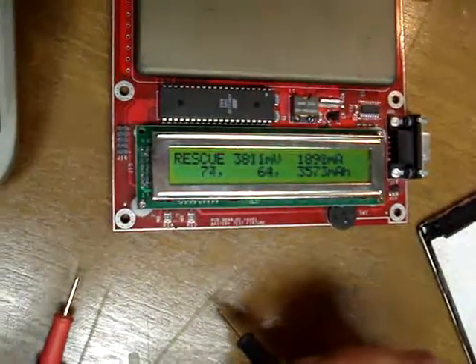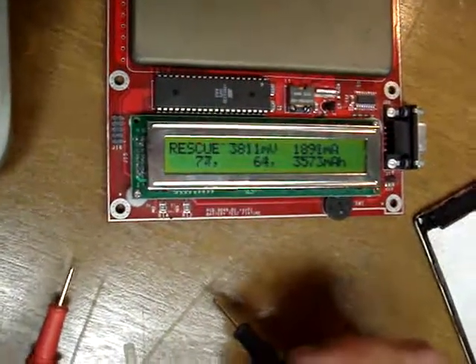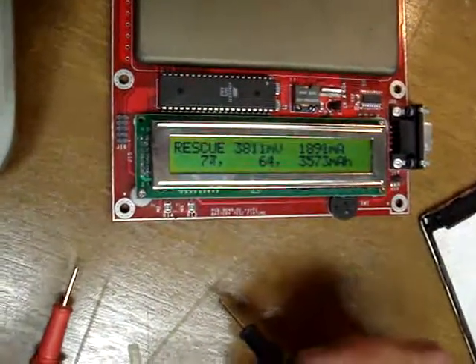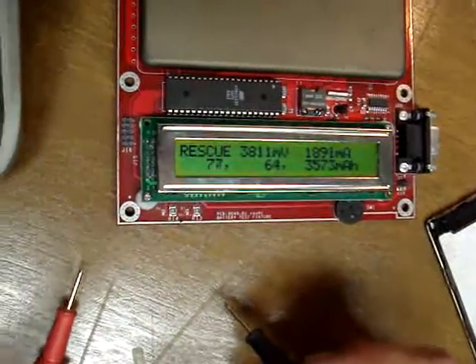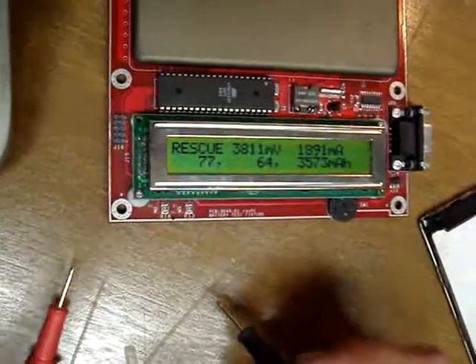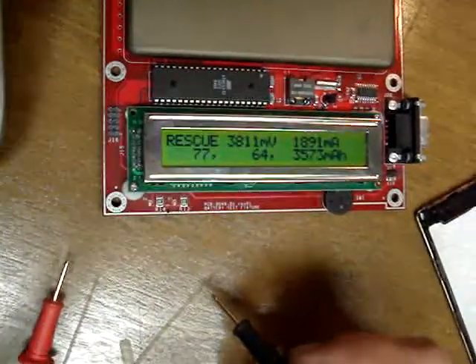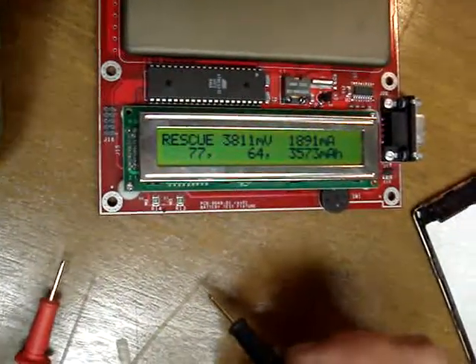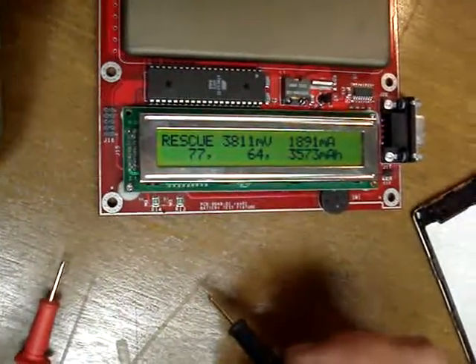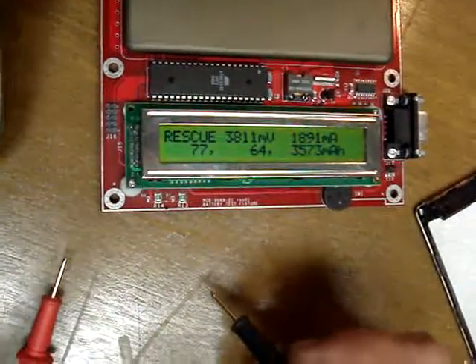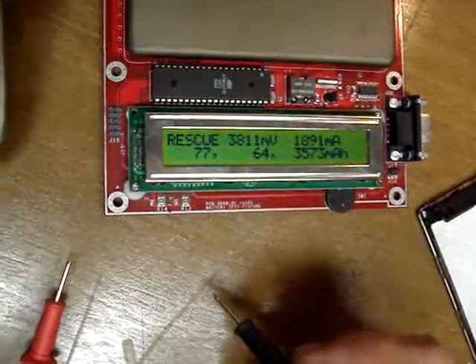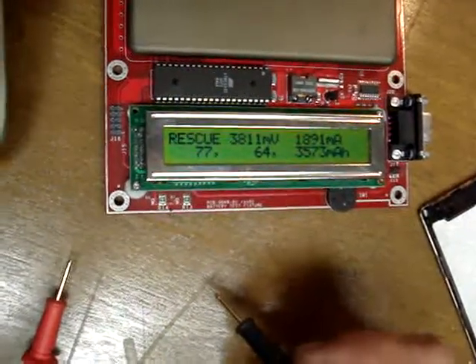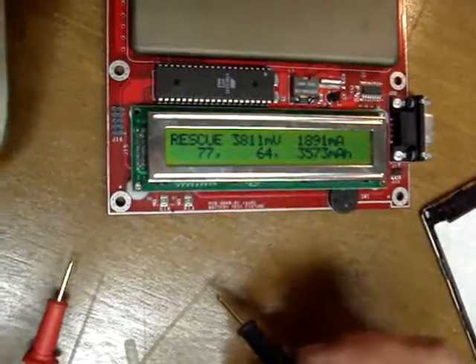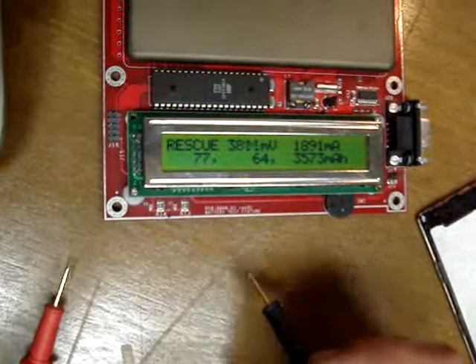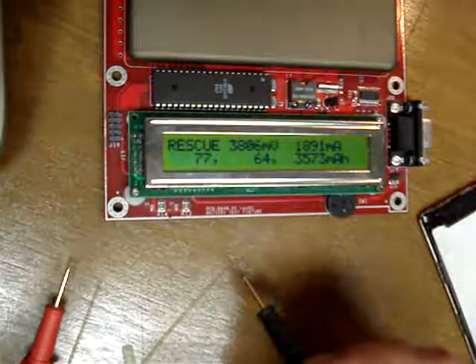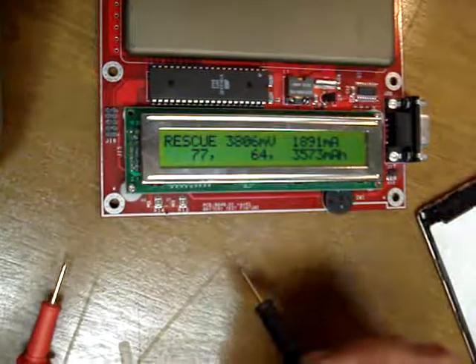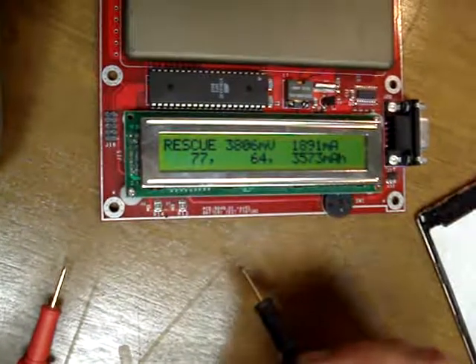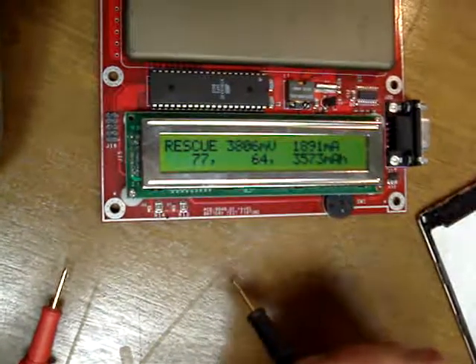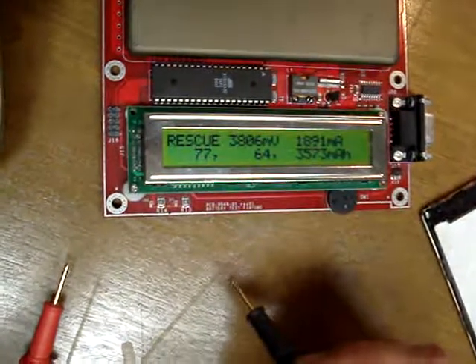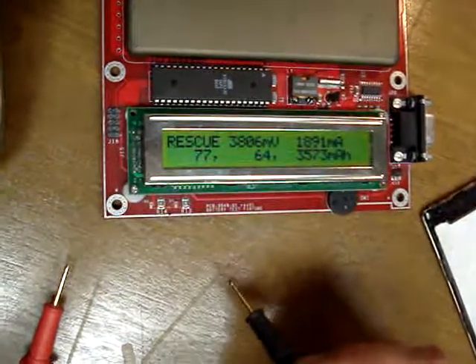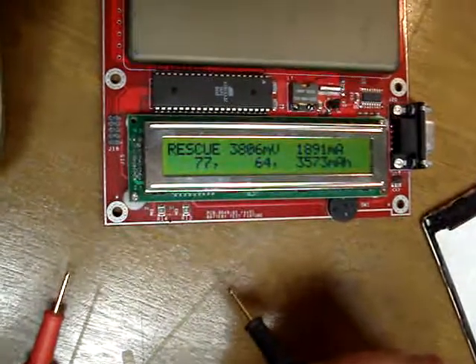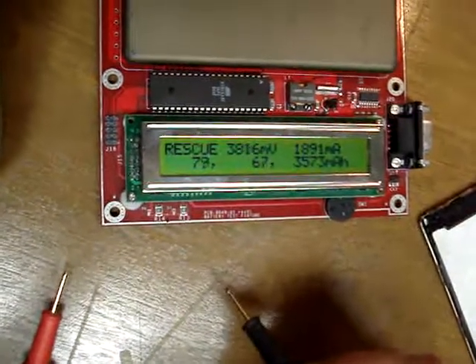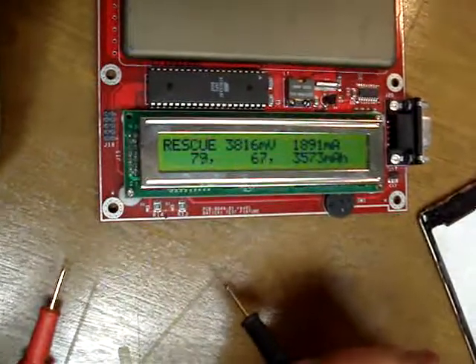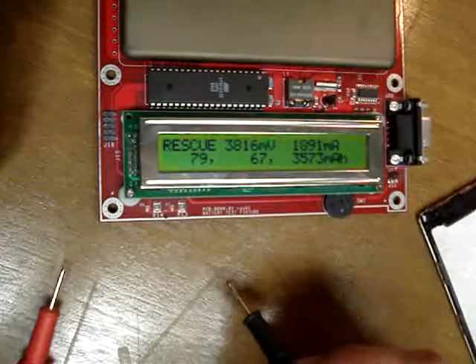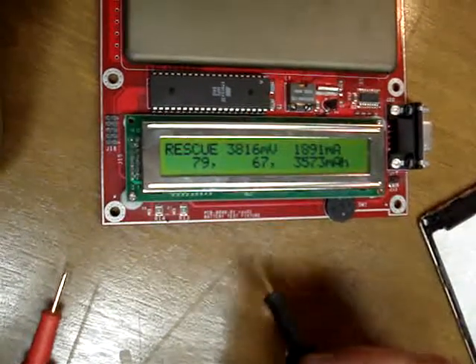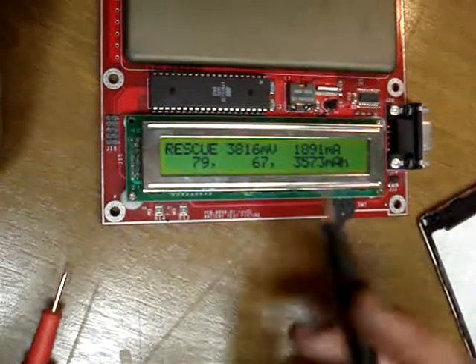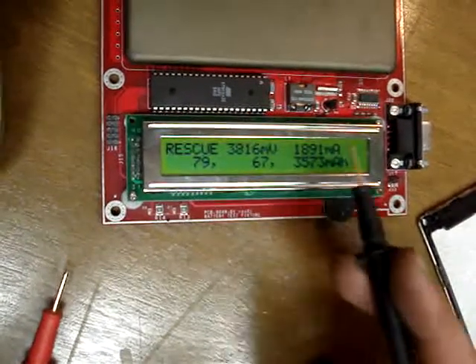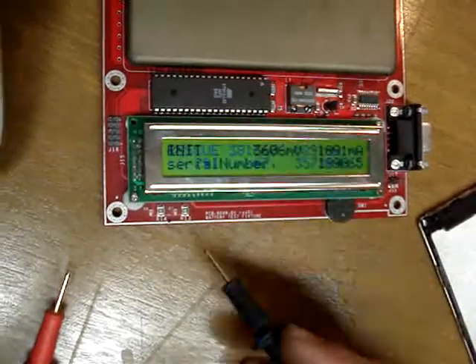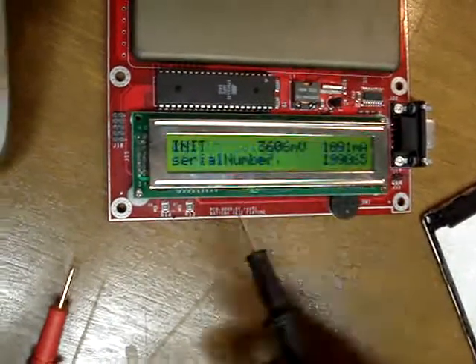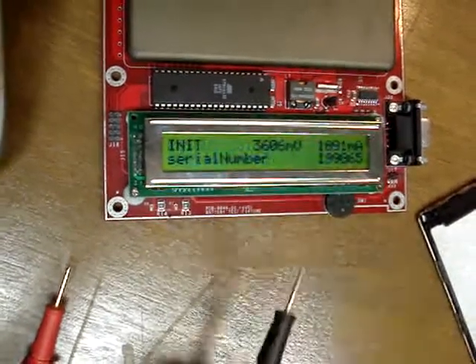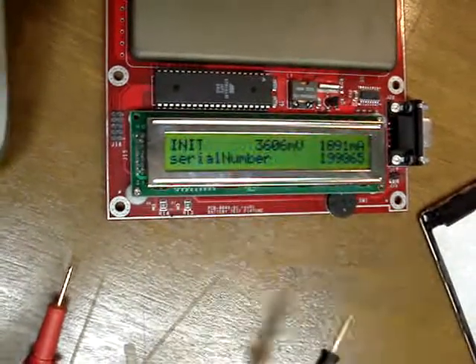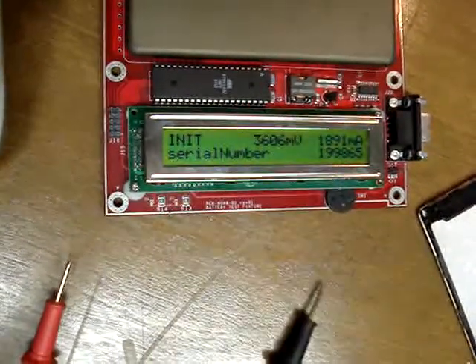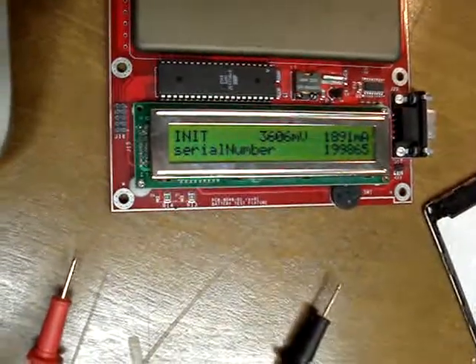So we'll go ahead and let this guy sit for a bit and he's going to charge on up, and we'll give him a few cycle tests on here.